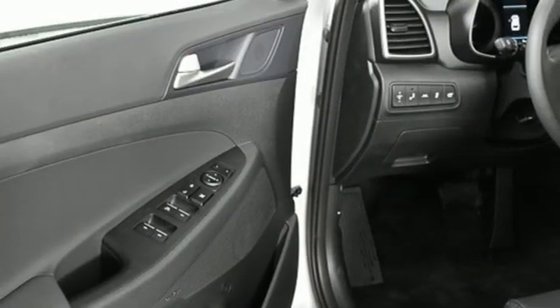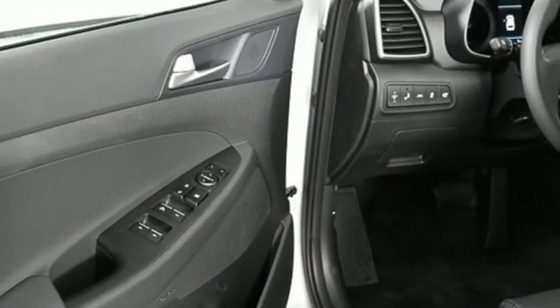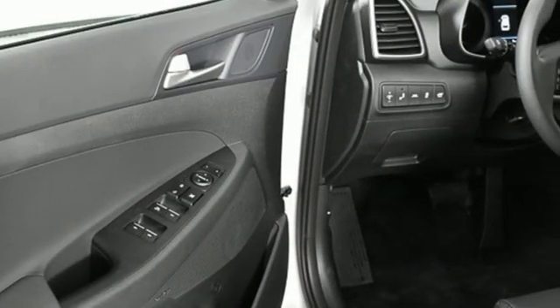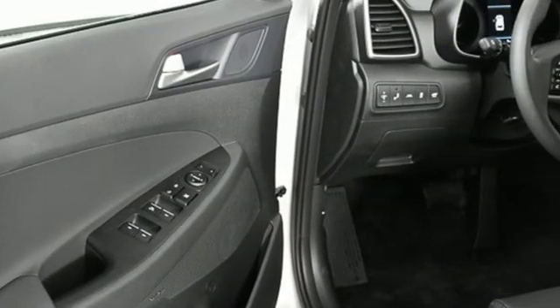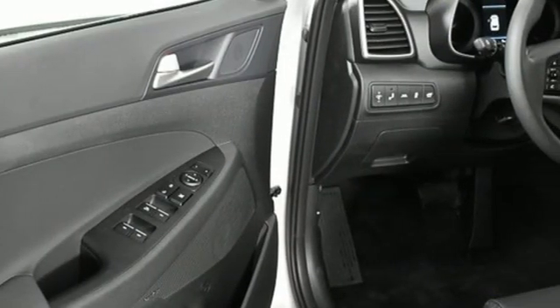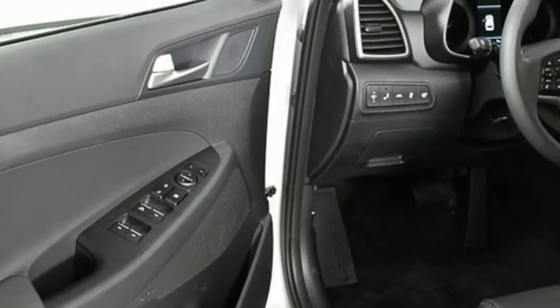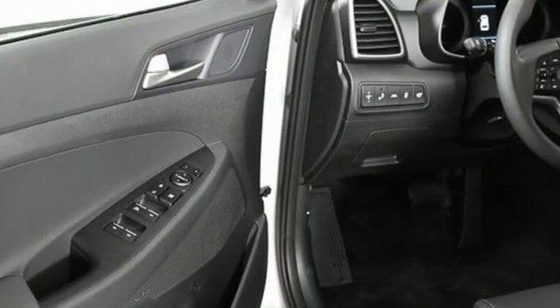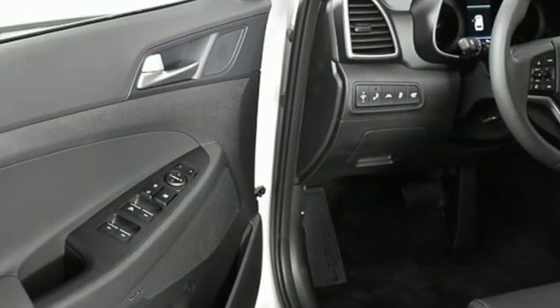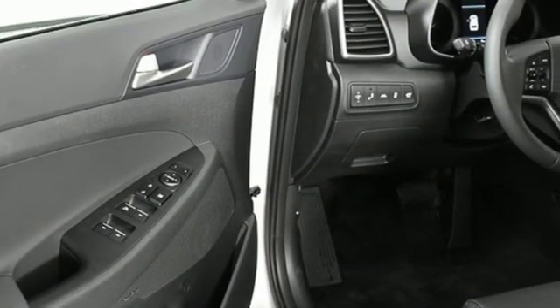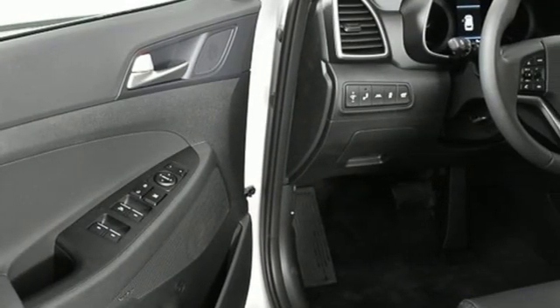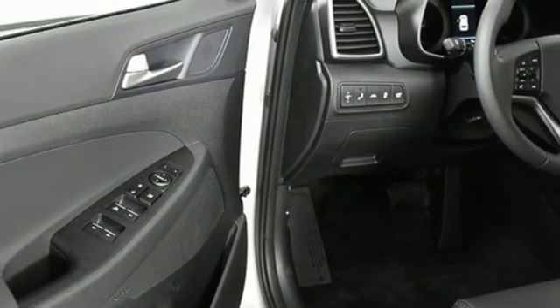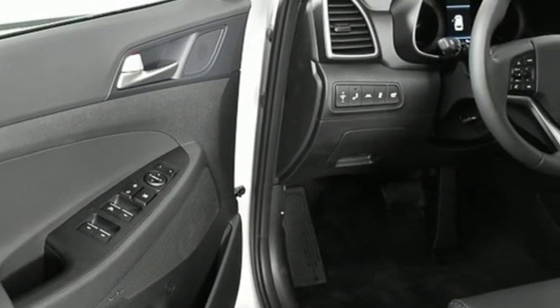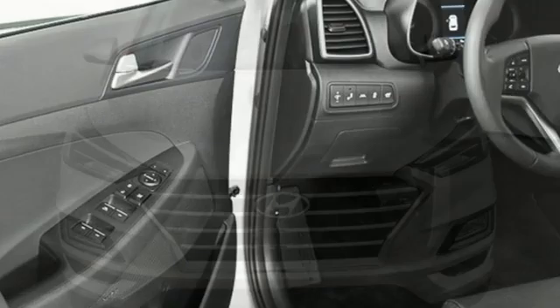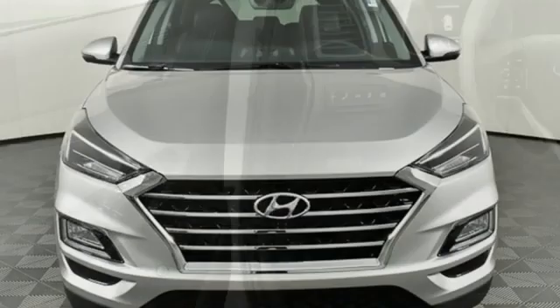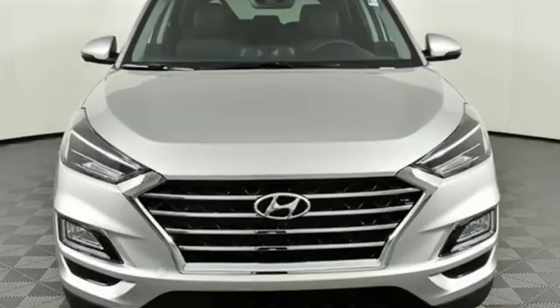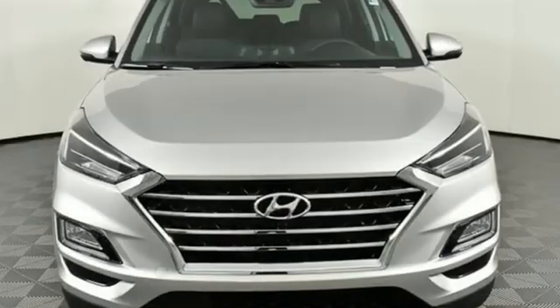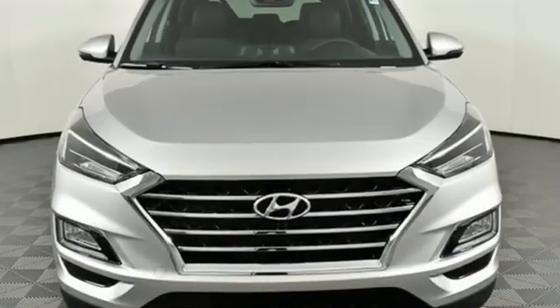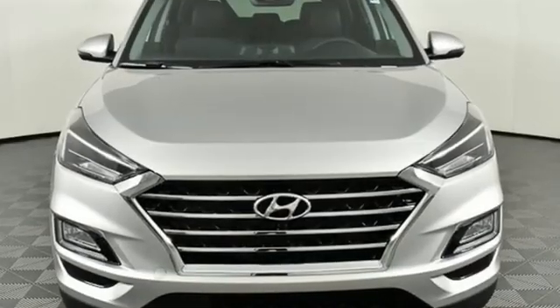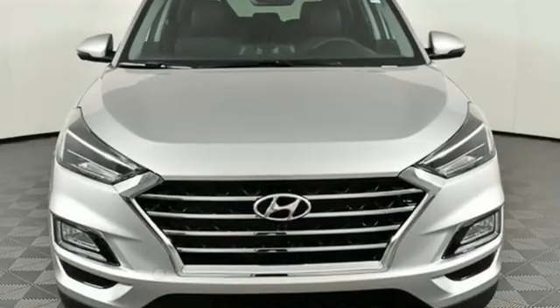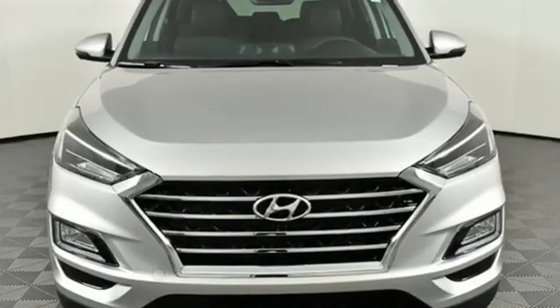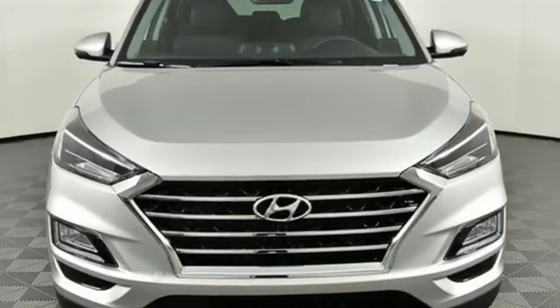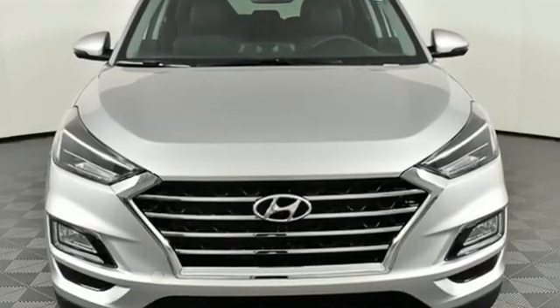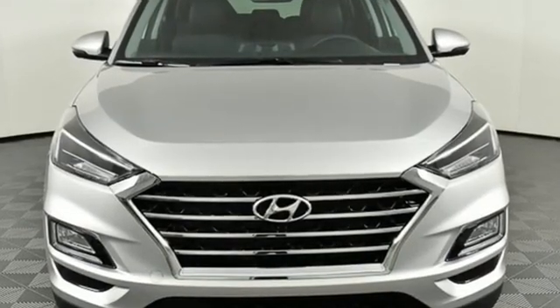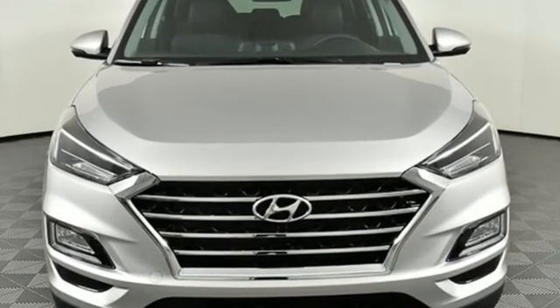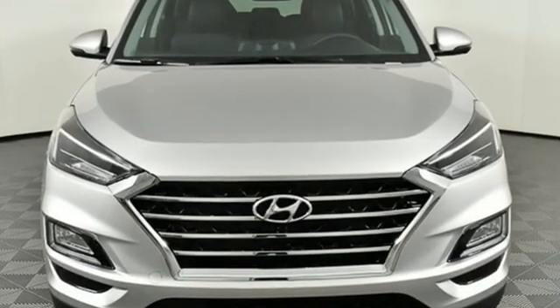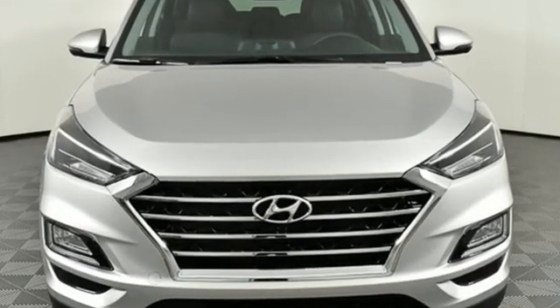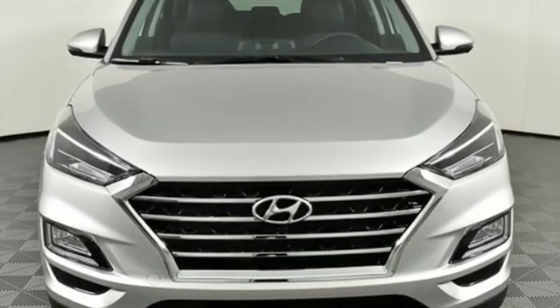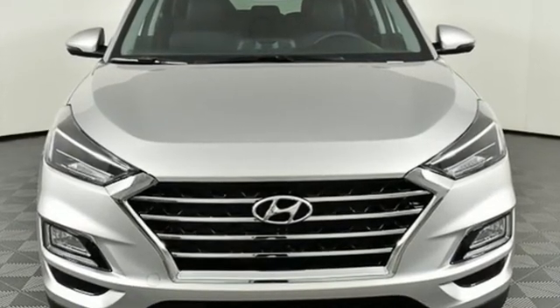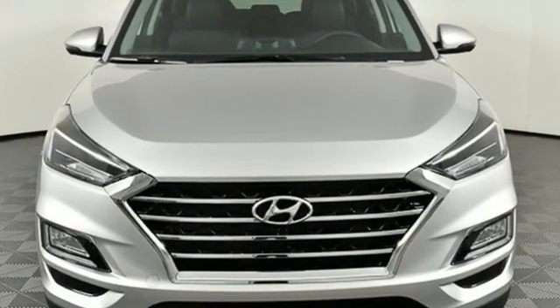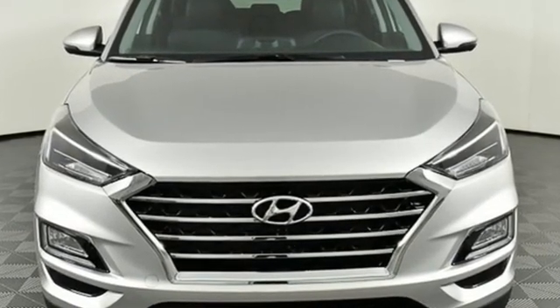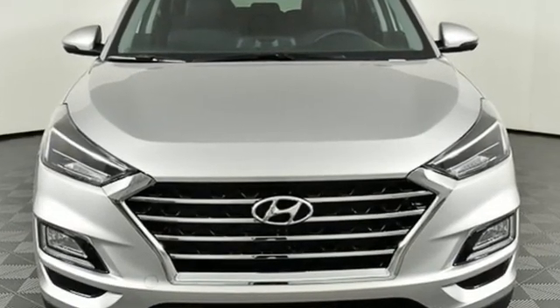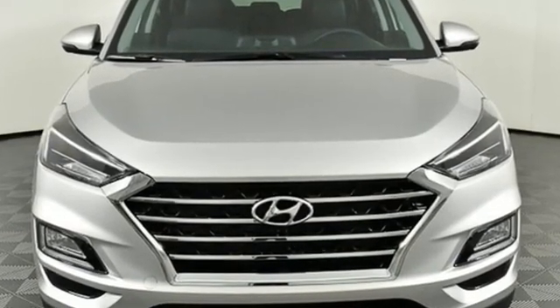Hyundai's attention to detail means a better driving experience for you. You'll never know until you try — test drive it today.